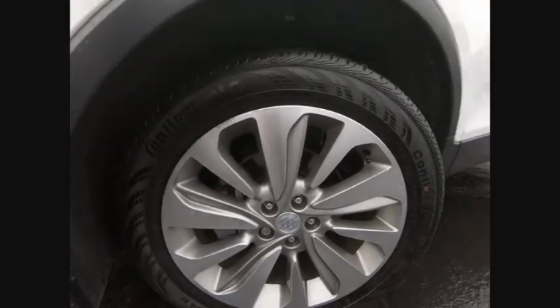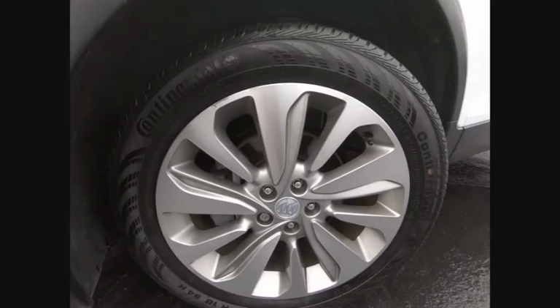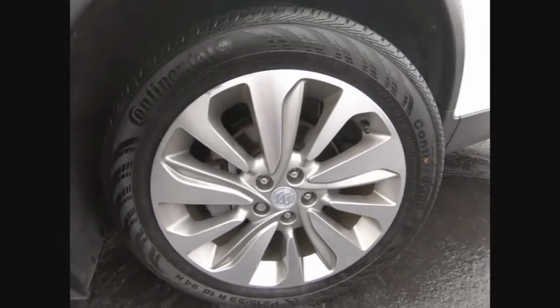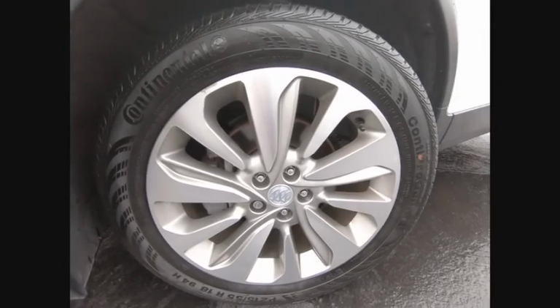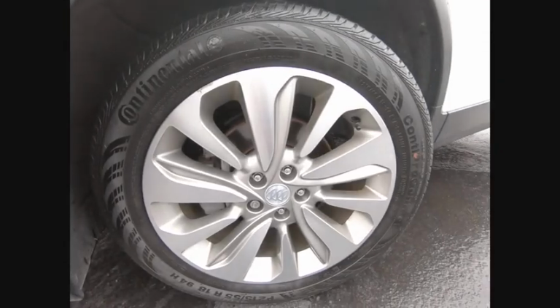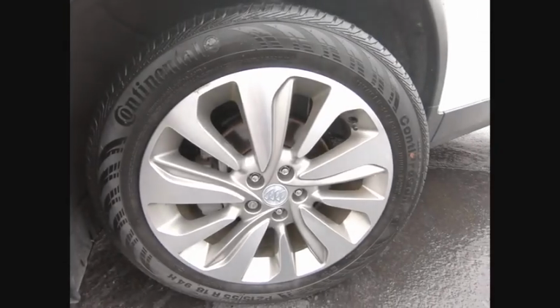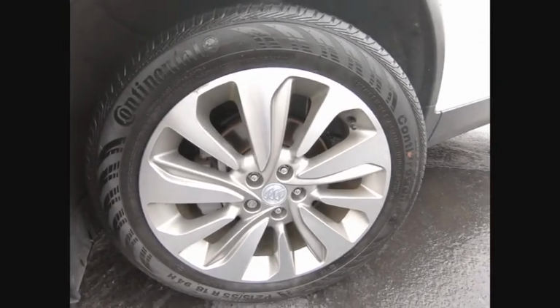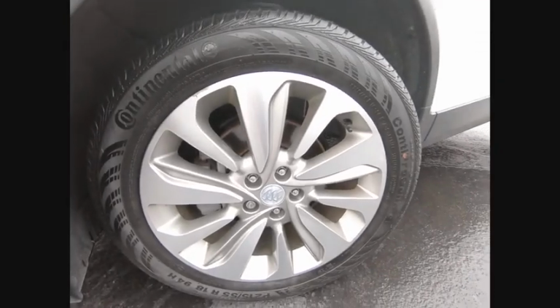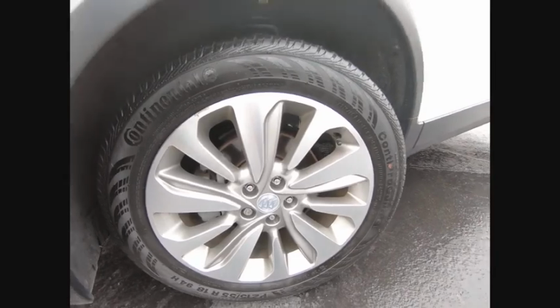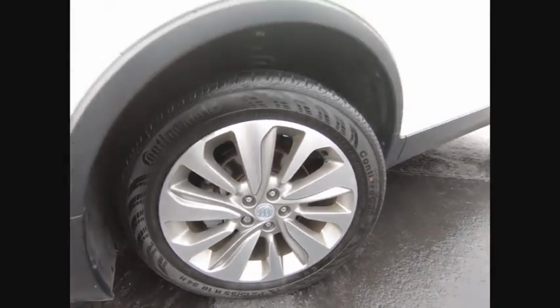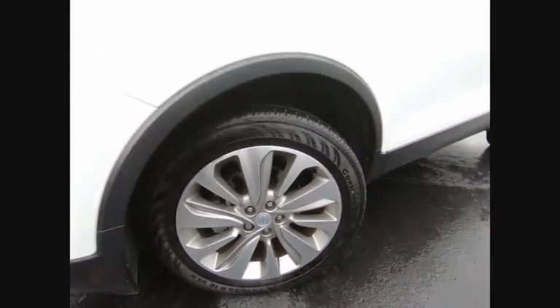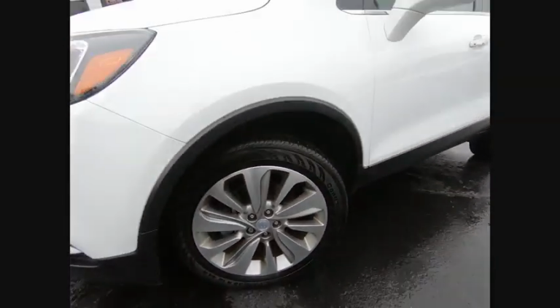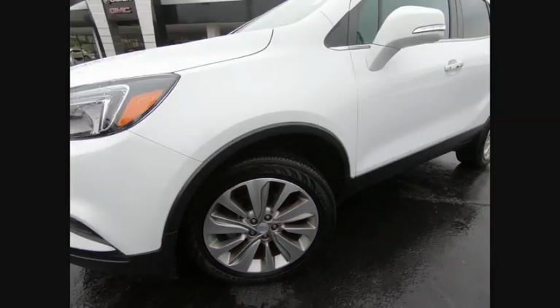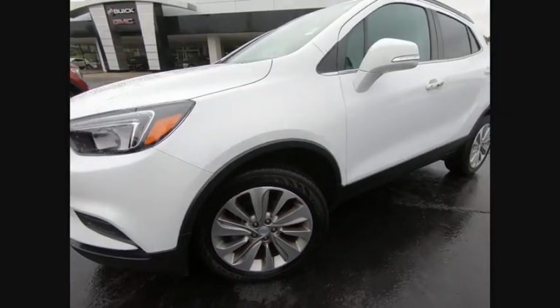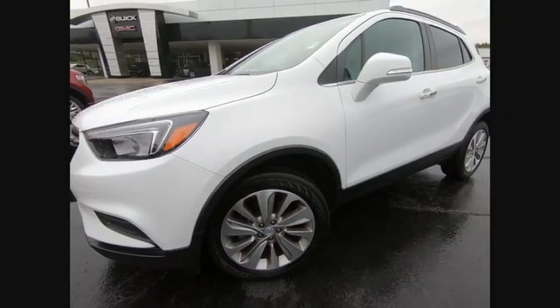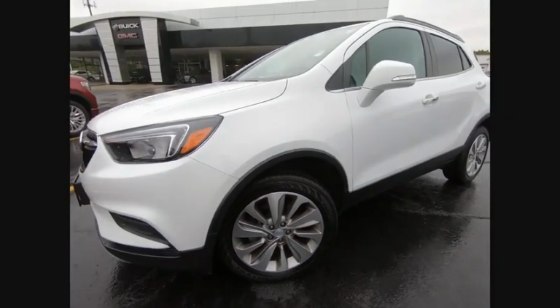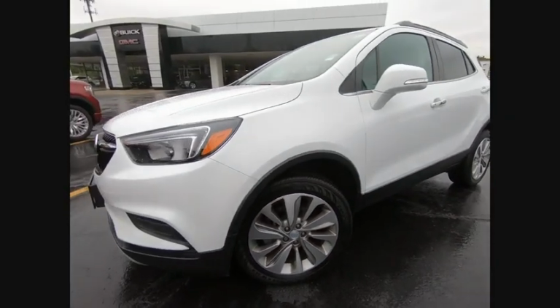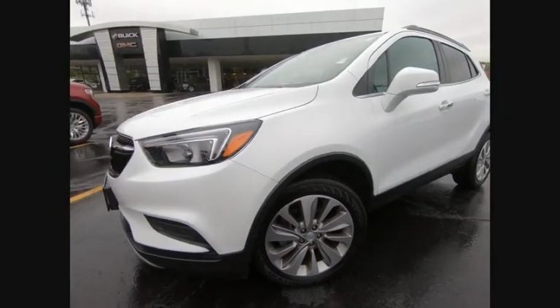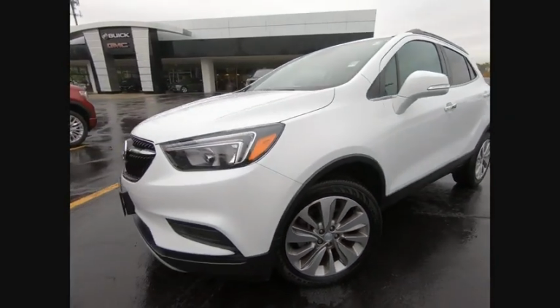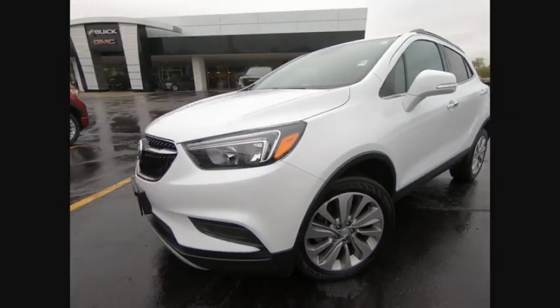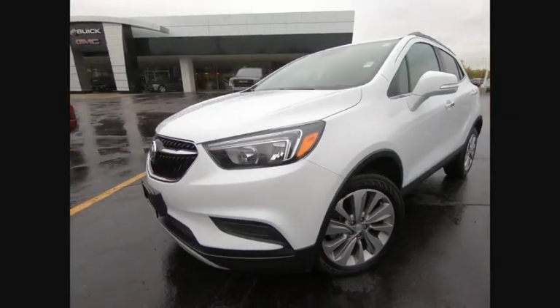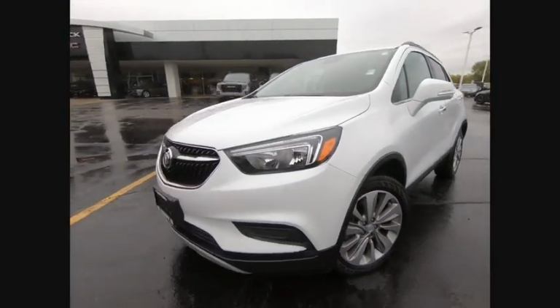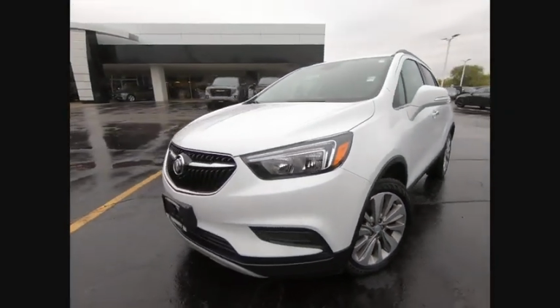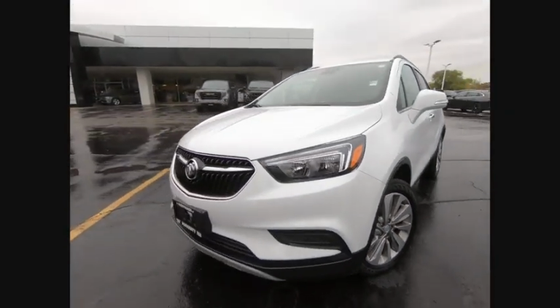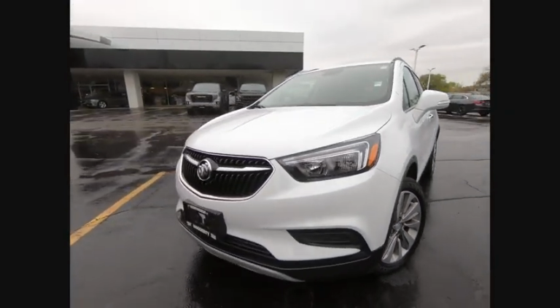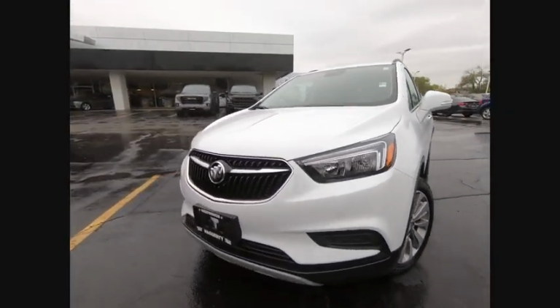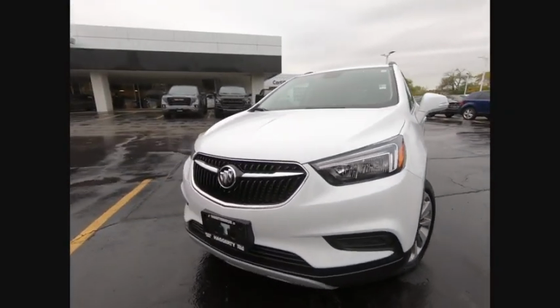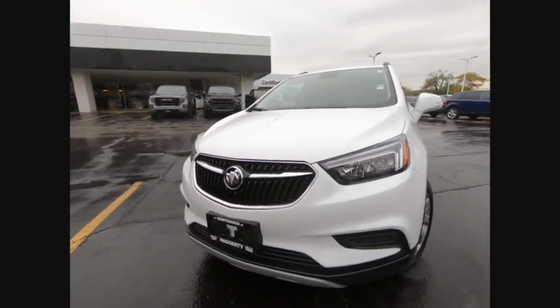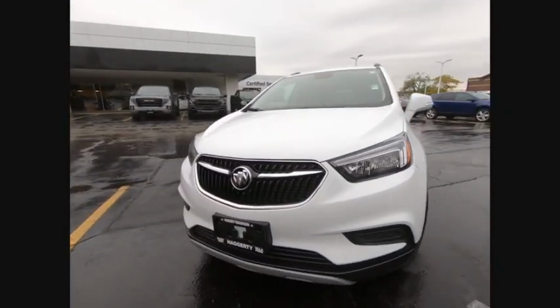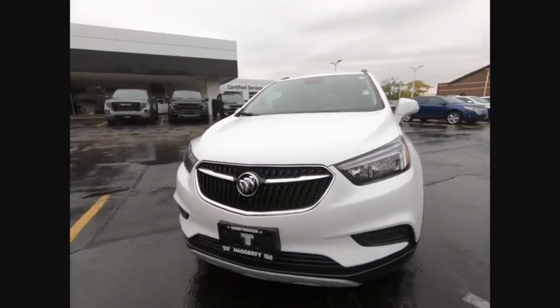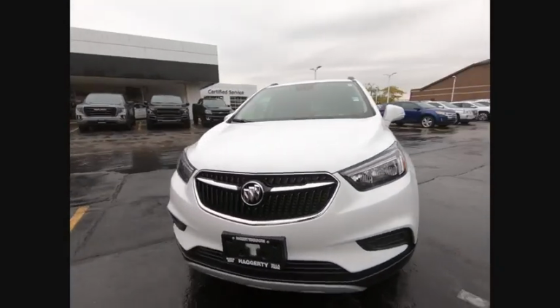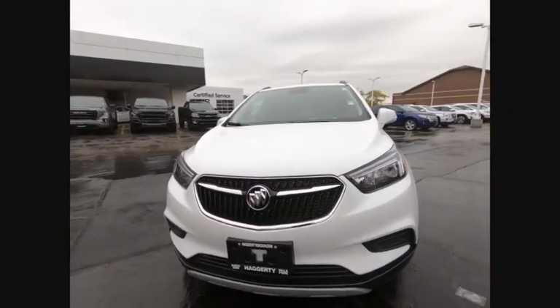Daytime running lights, engine immobilizer, tire pressure monitor, driver illuminated vanity mirror.